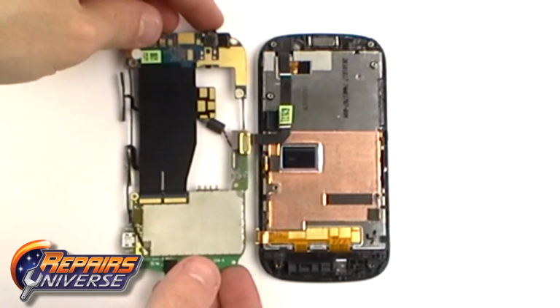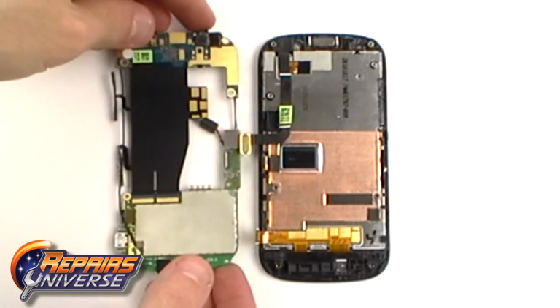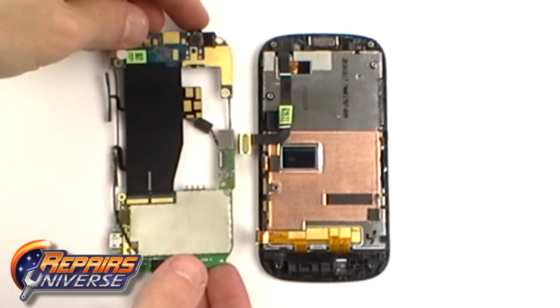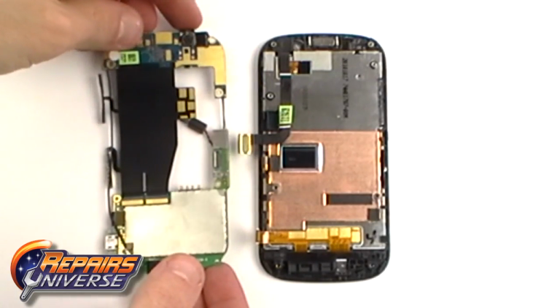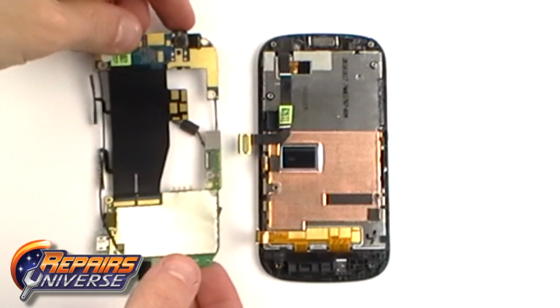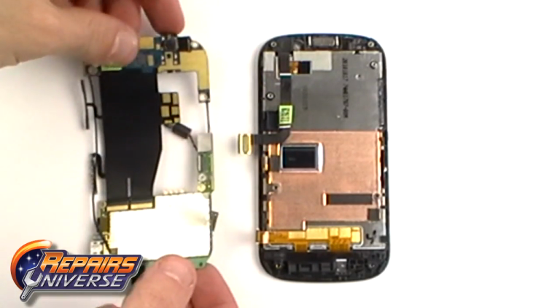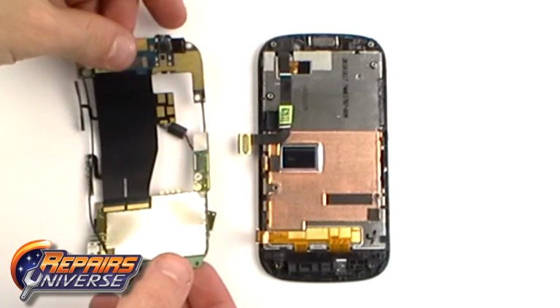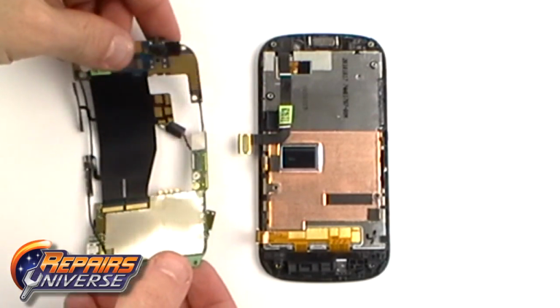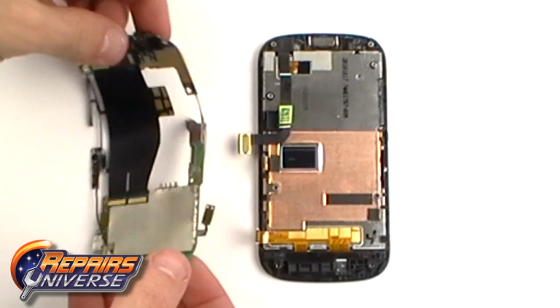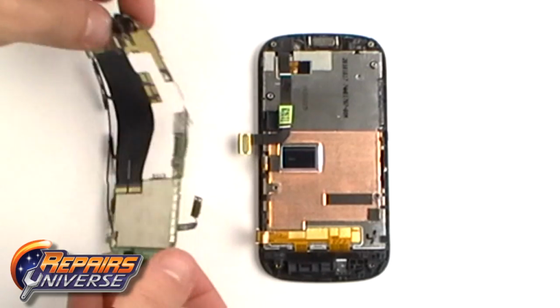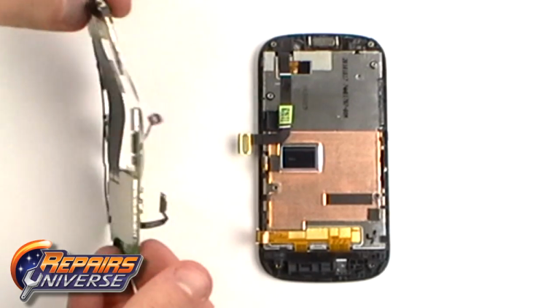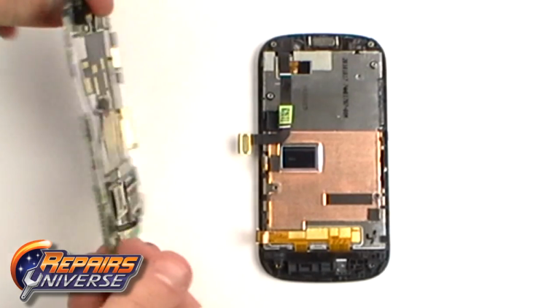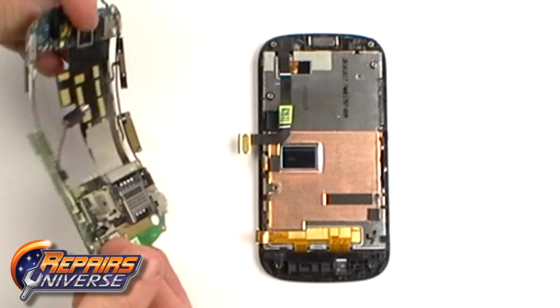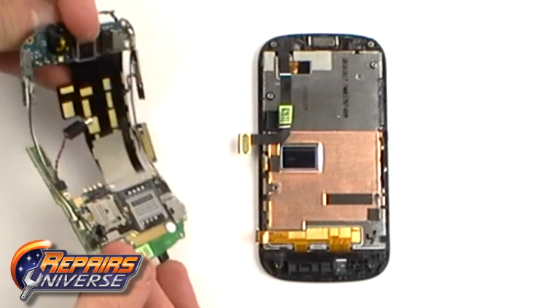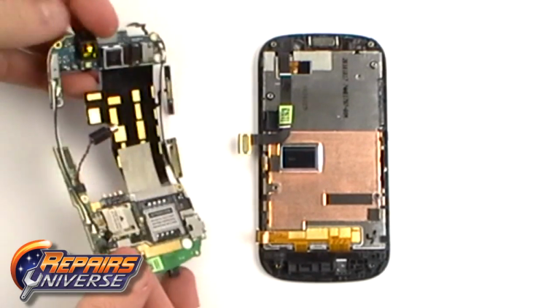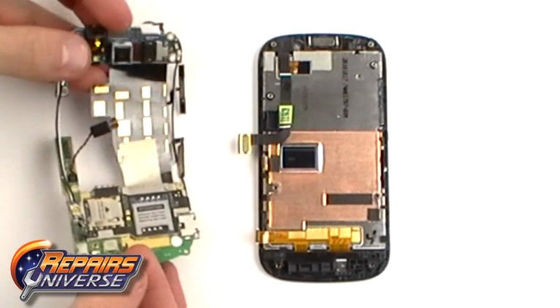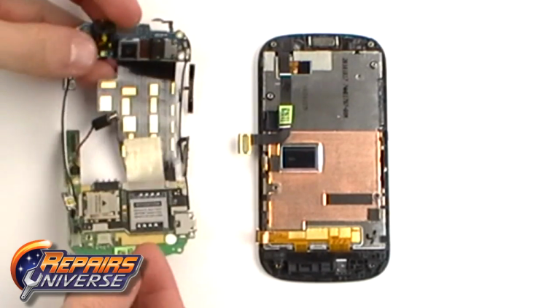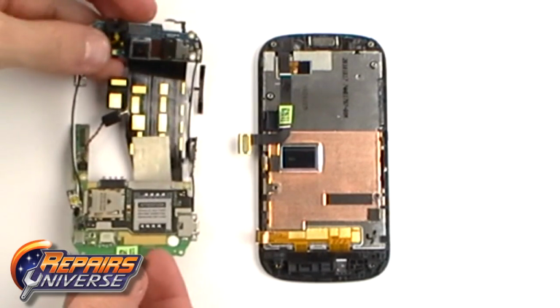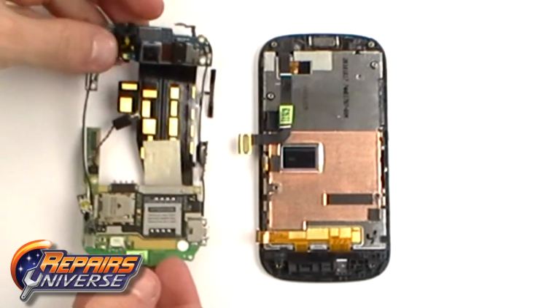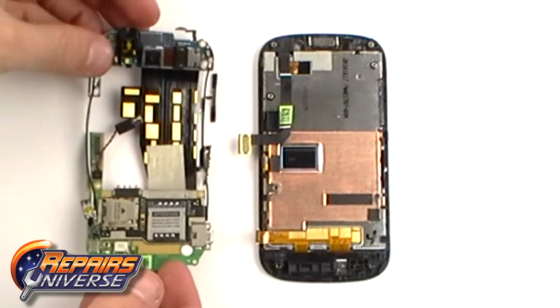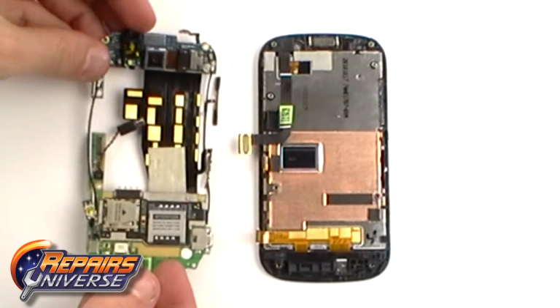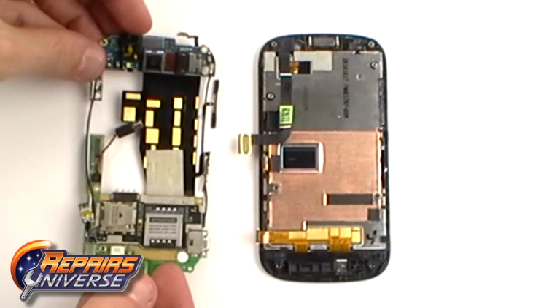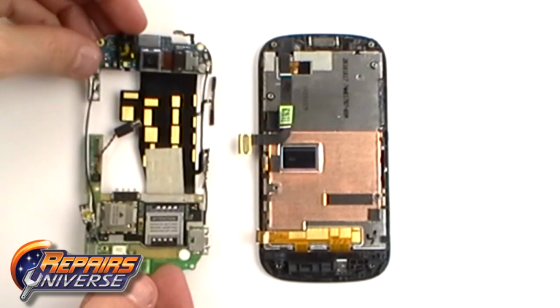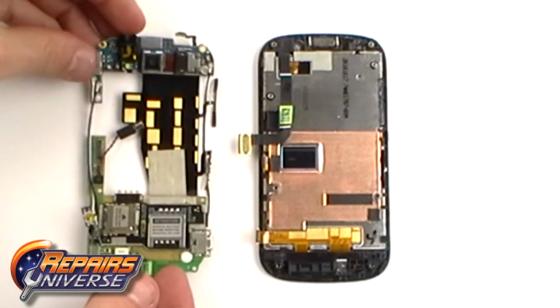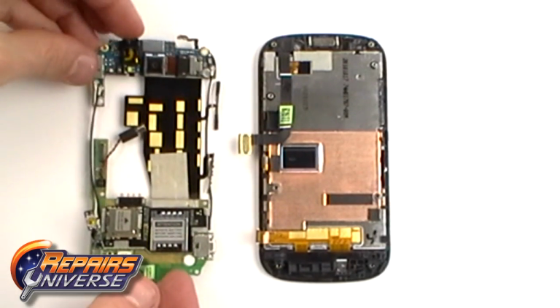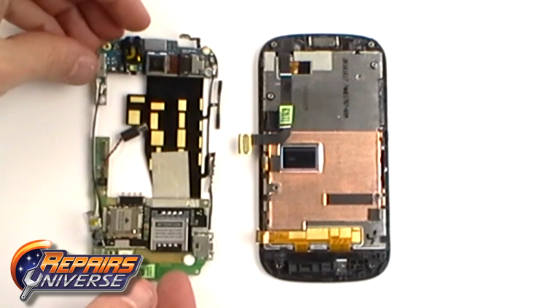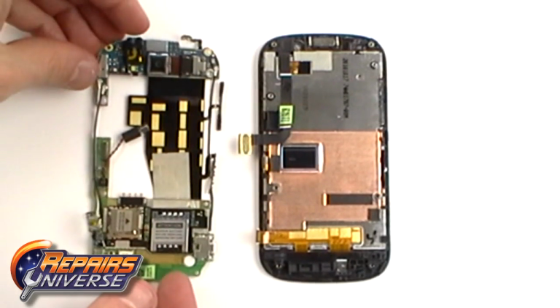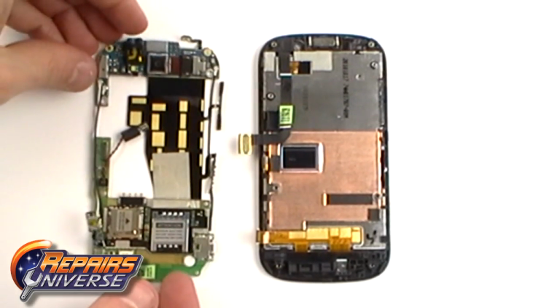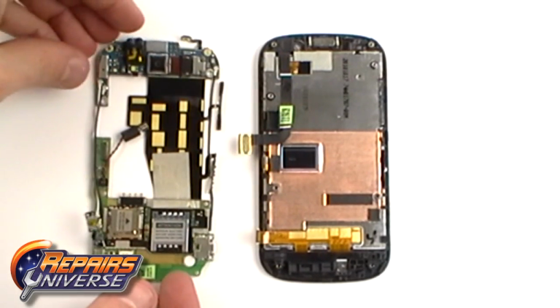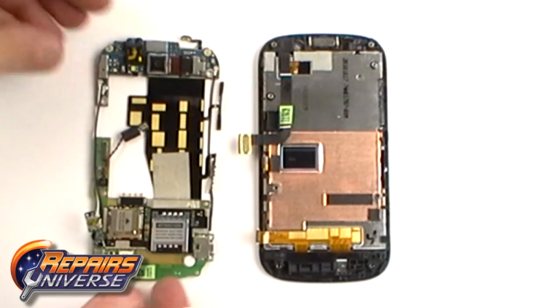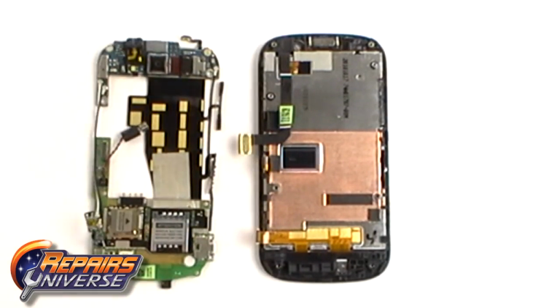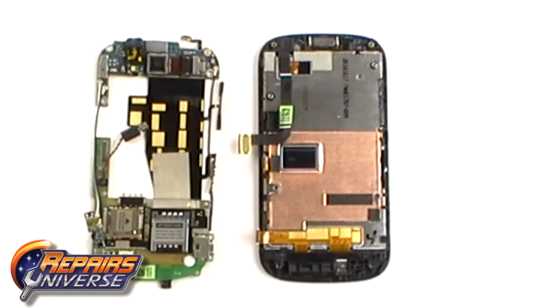With the last ribbon disconnected, you can now remove the motherboard section from the rest of the phone.